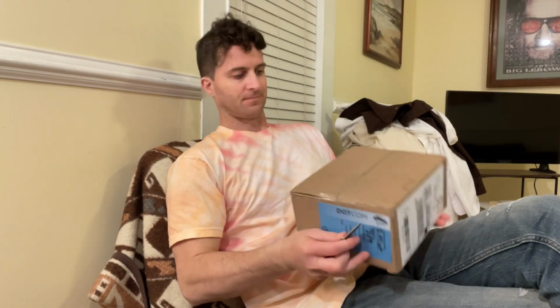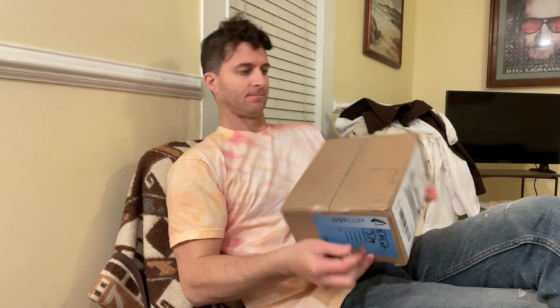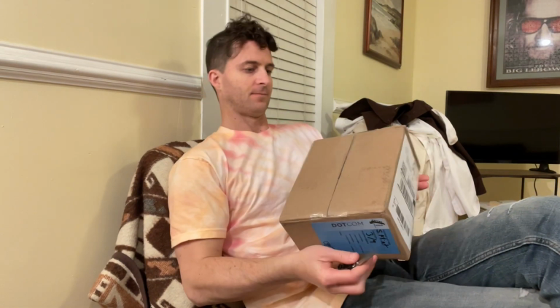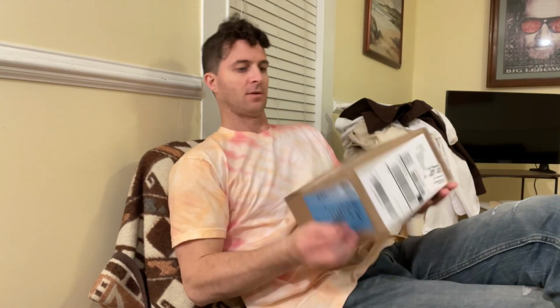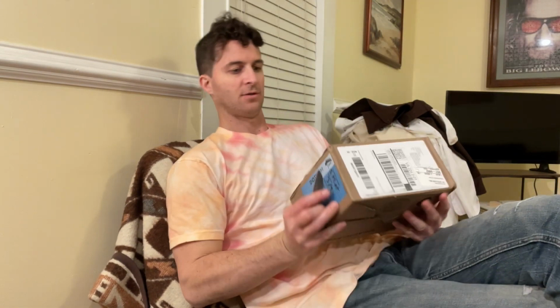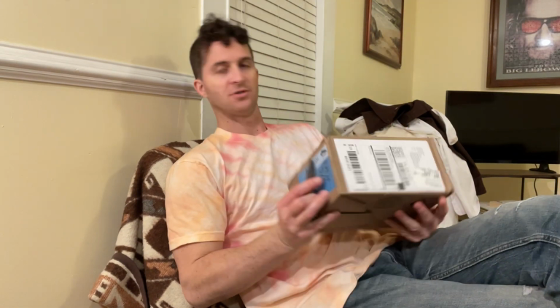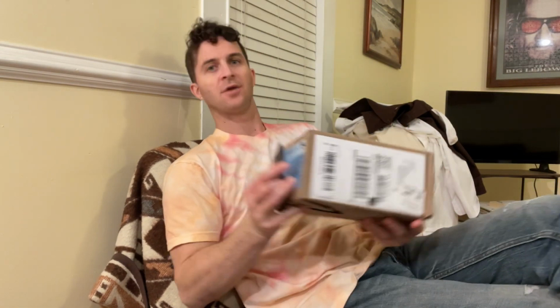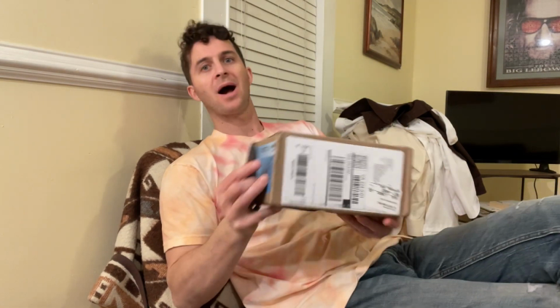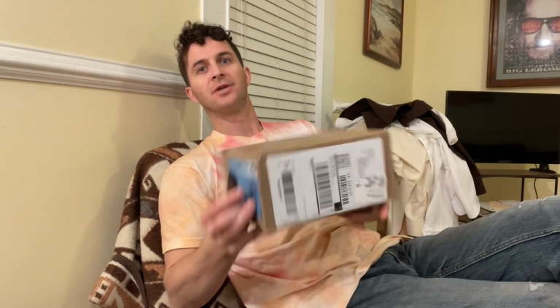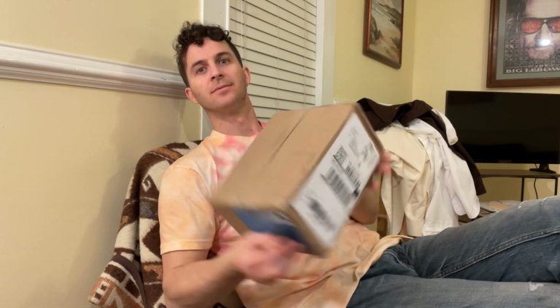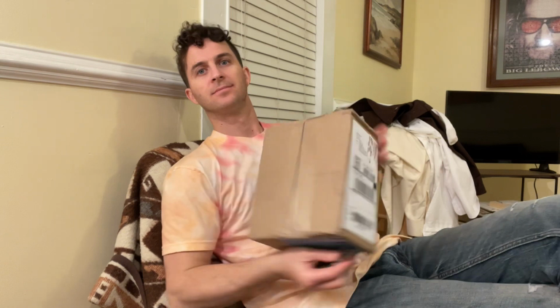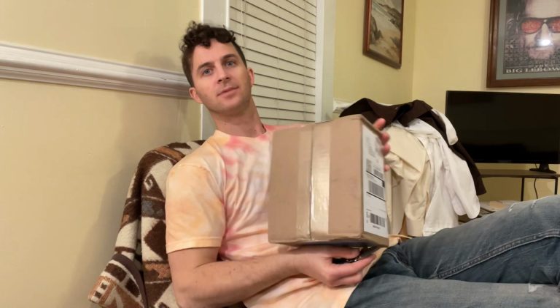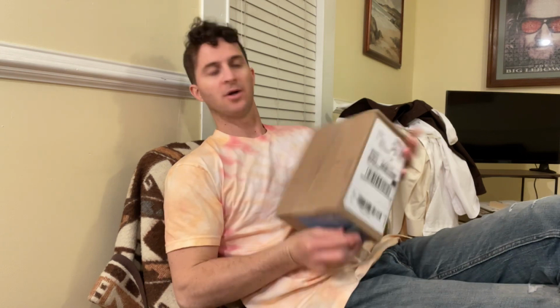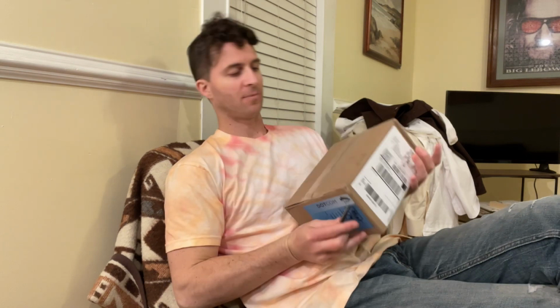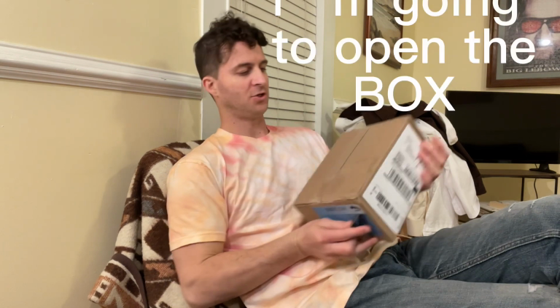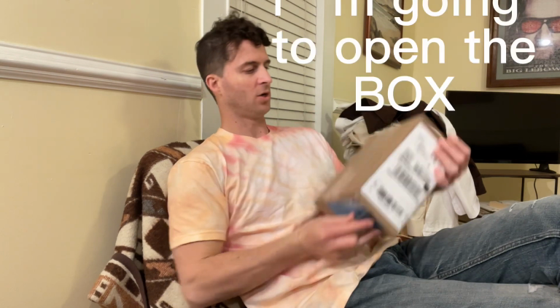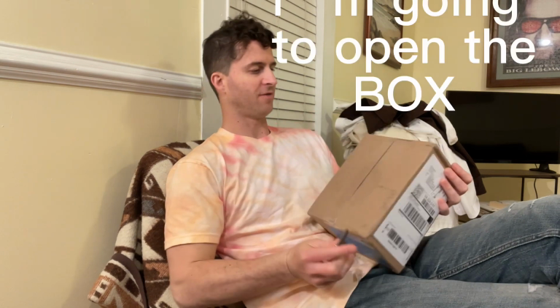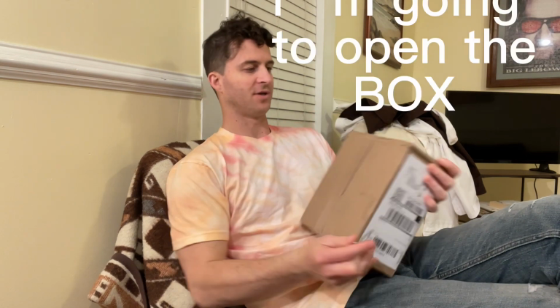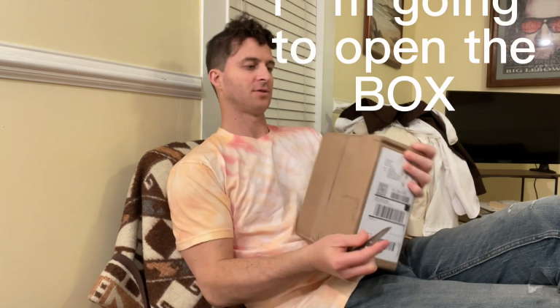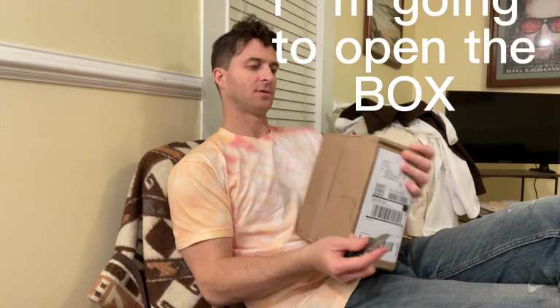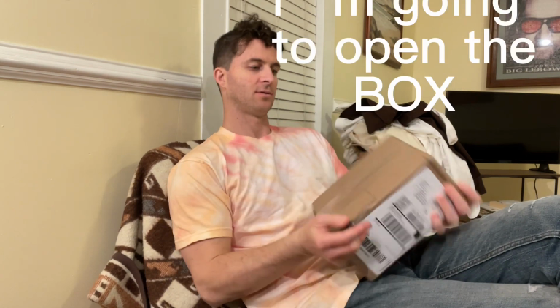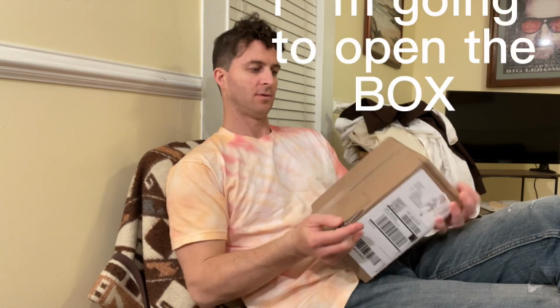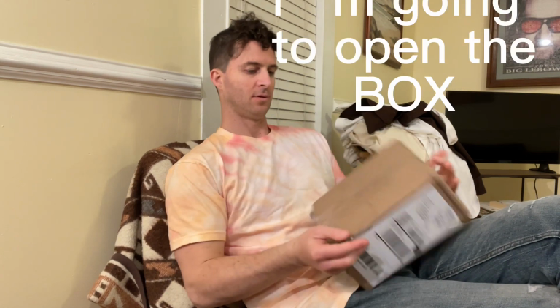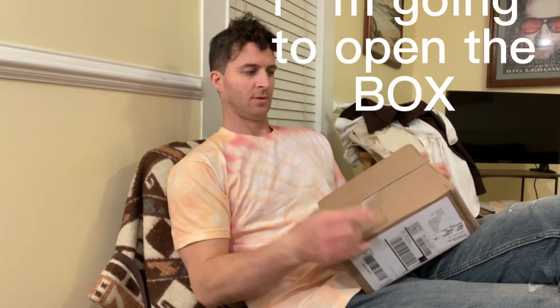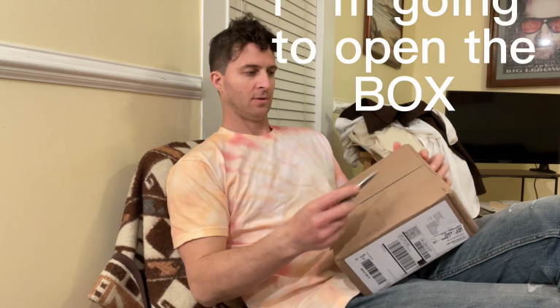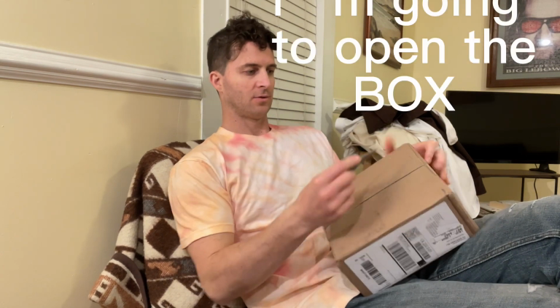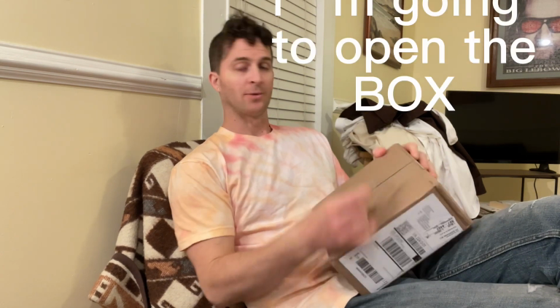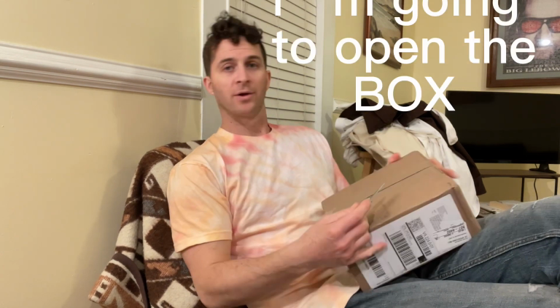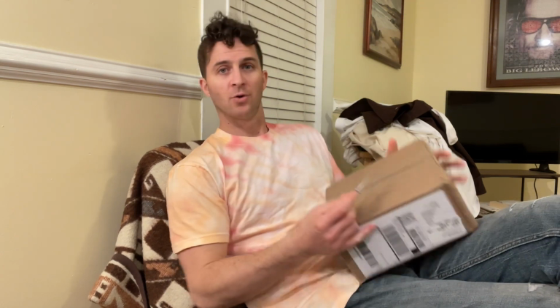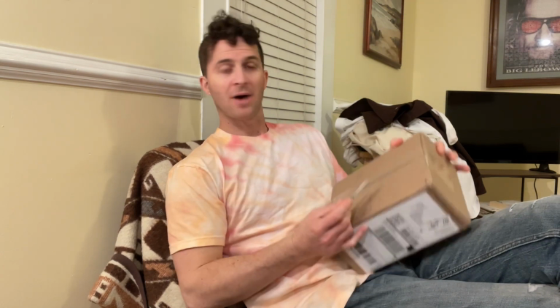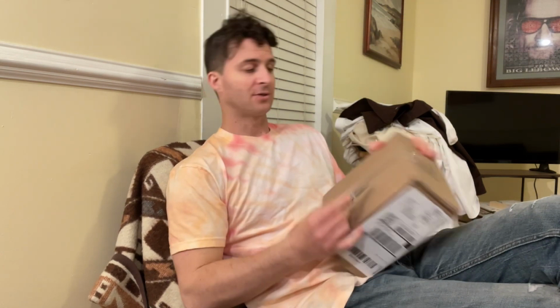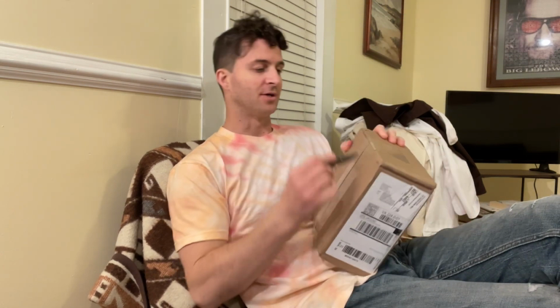Hi! This is an unboxing. I know how much you all love this. So I'm going to unbox this.